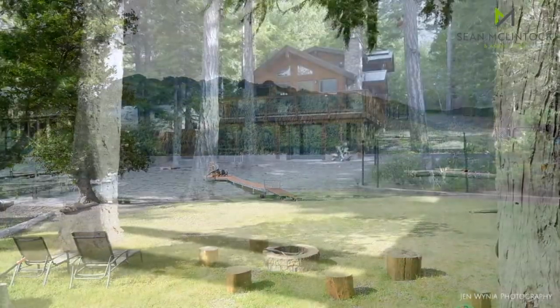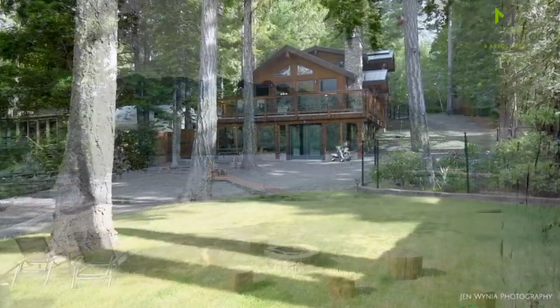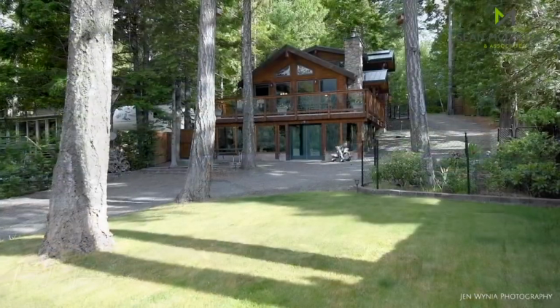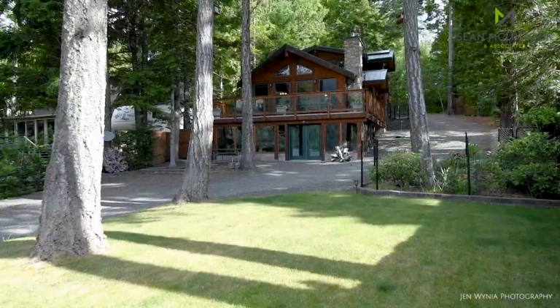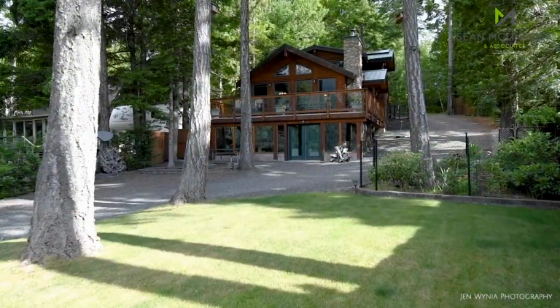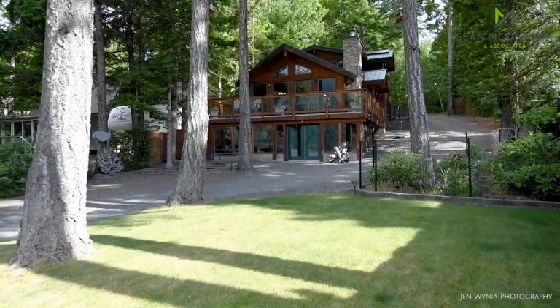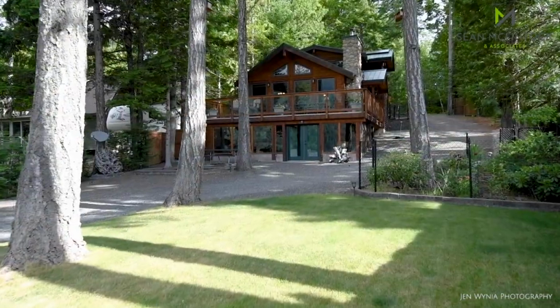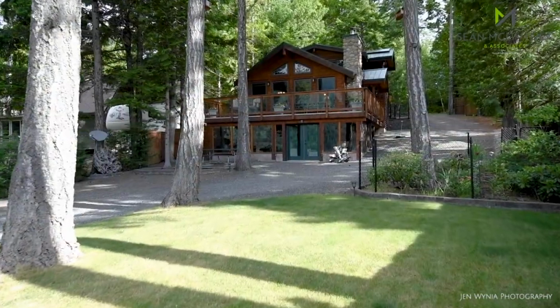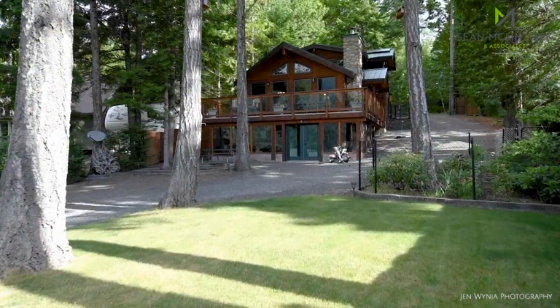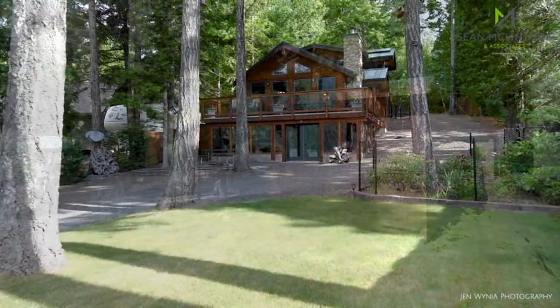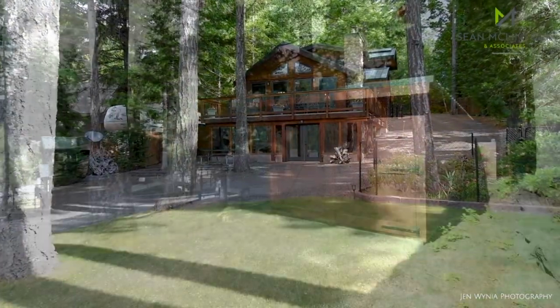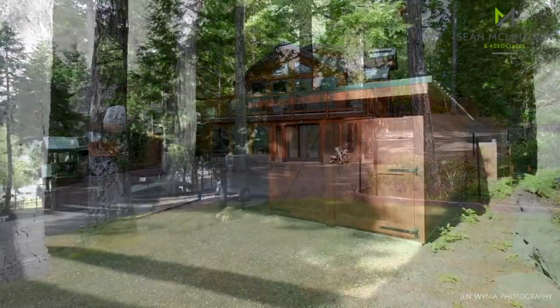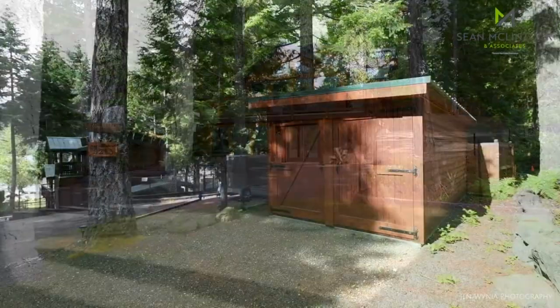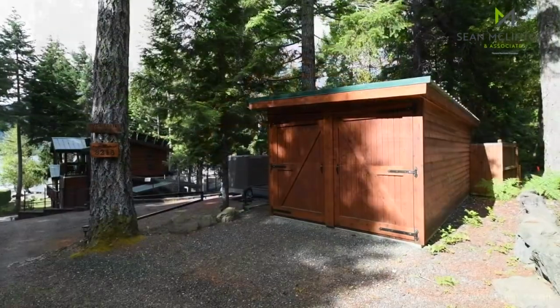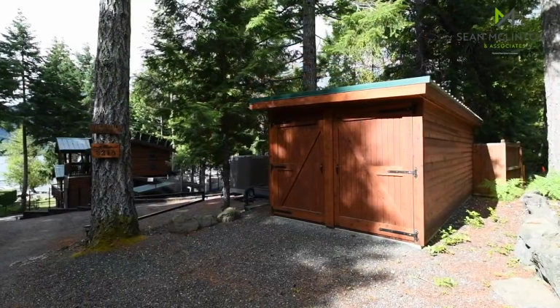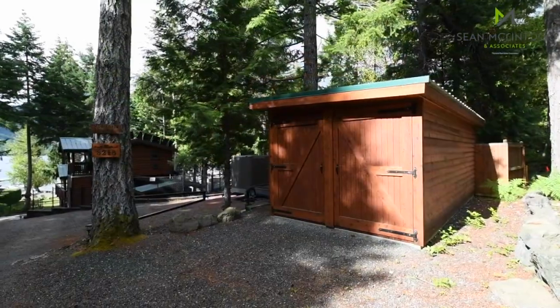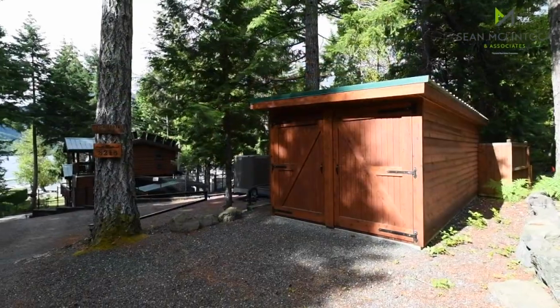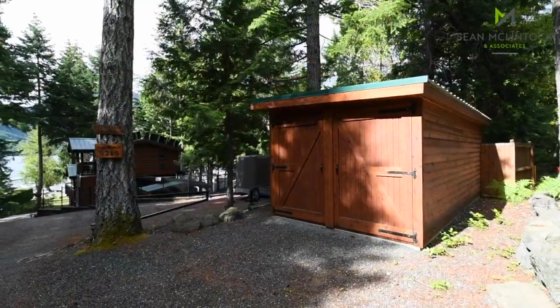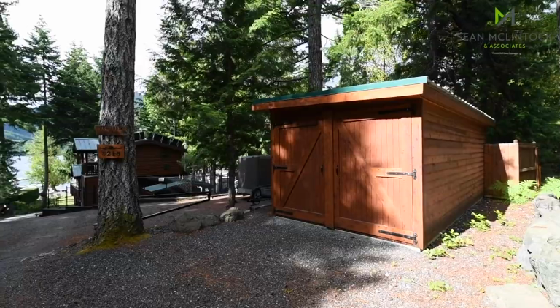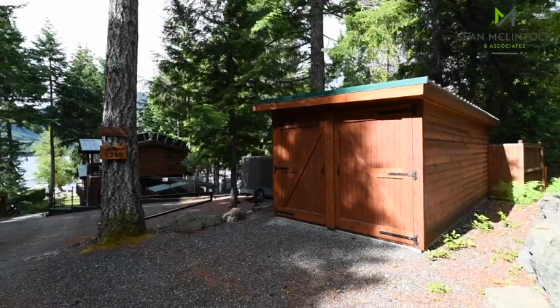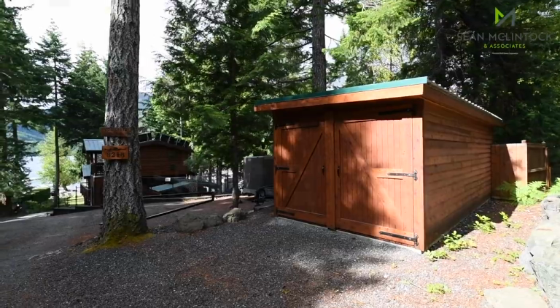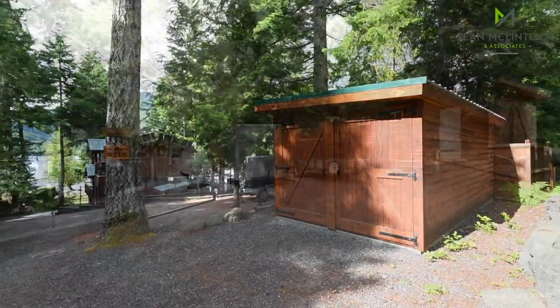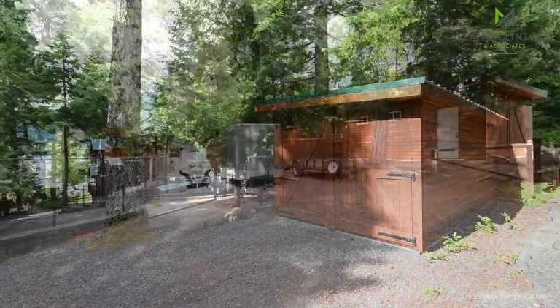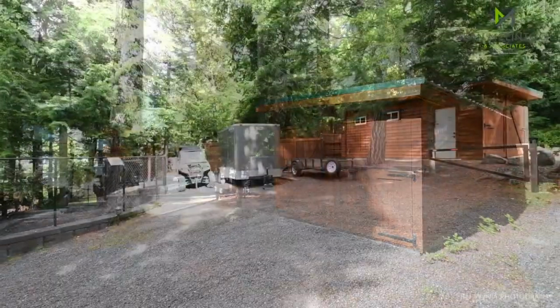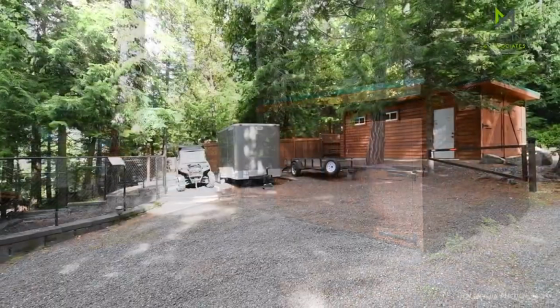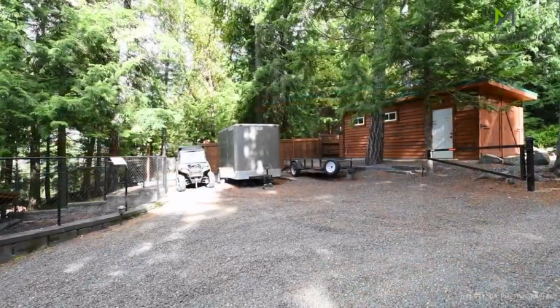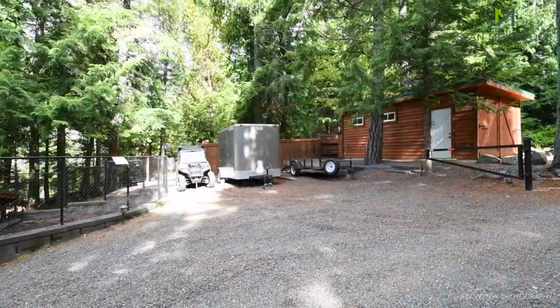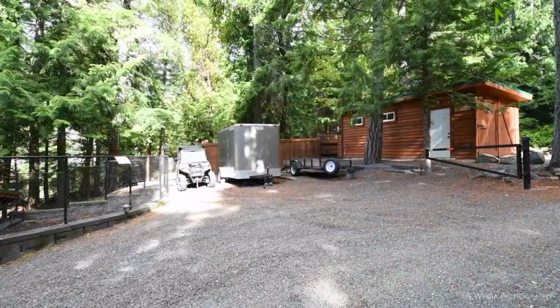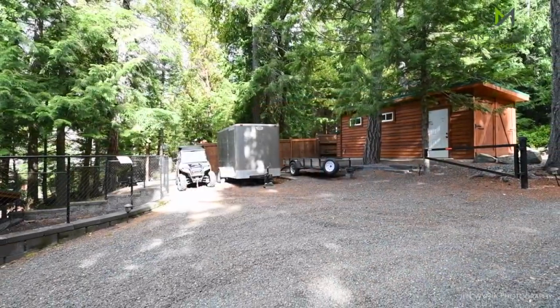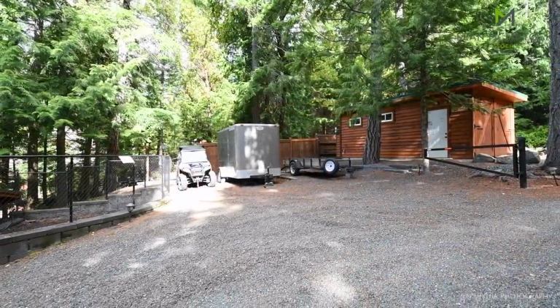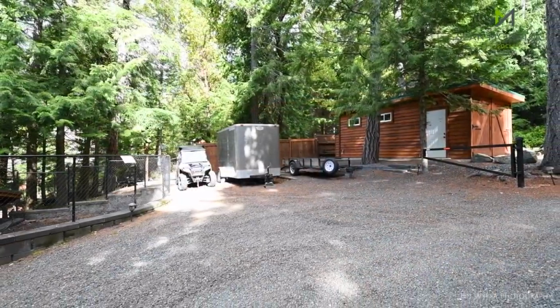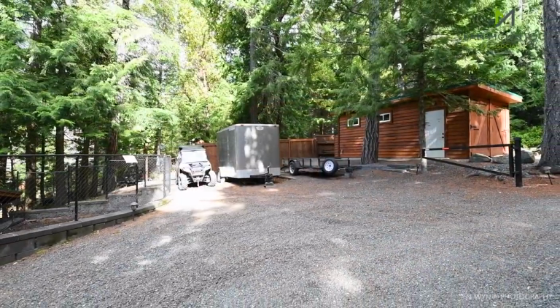The home has been meticulously cared for and features one of only a few rare boathouses permitted on the lake, making seasonal boat storage quick and easy.